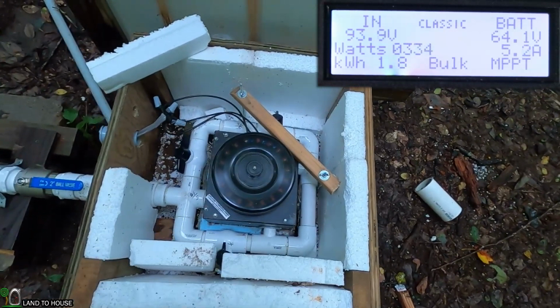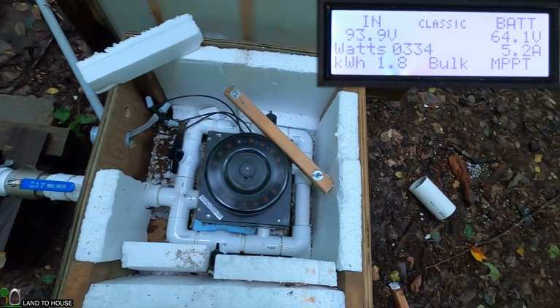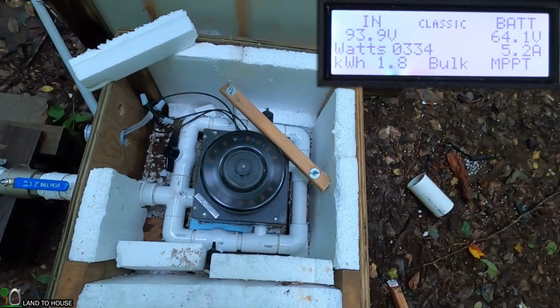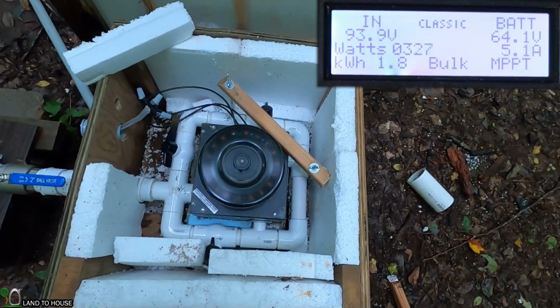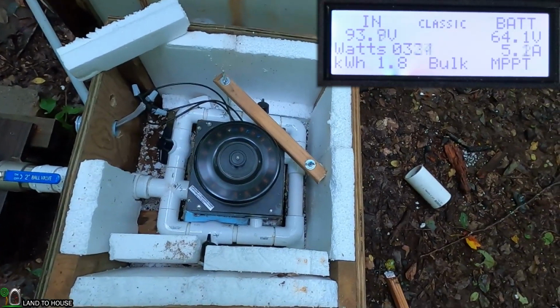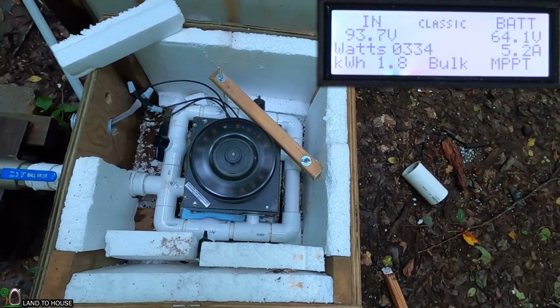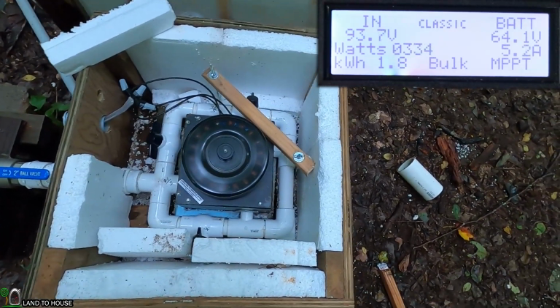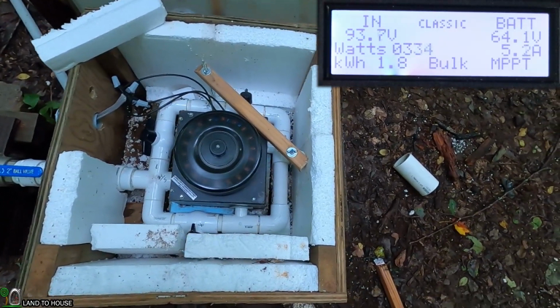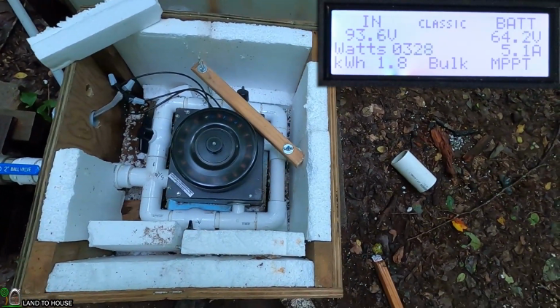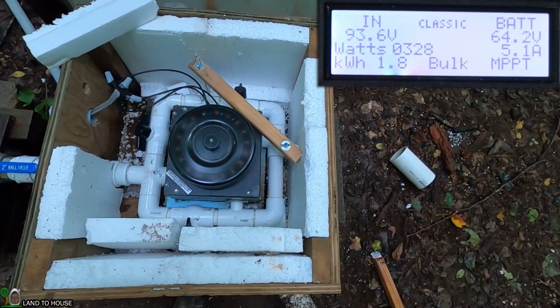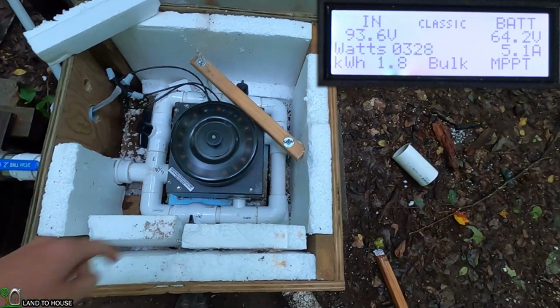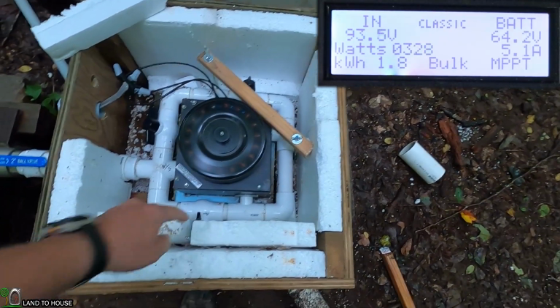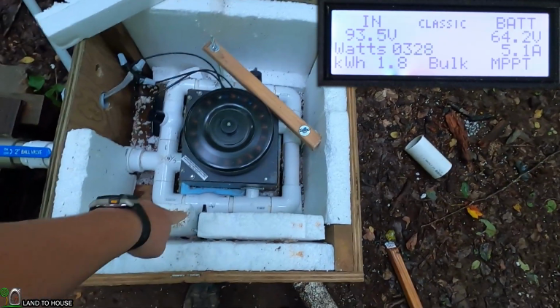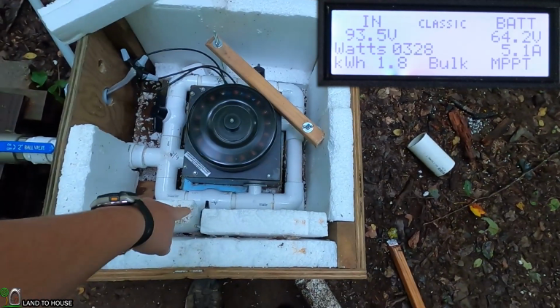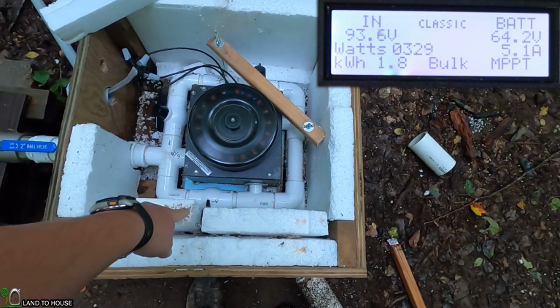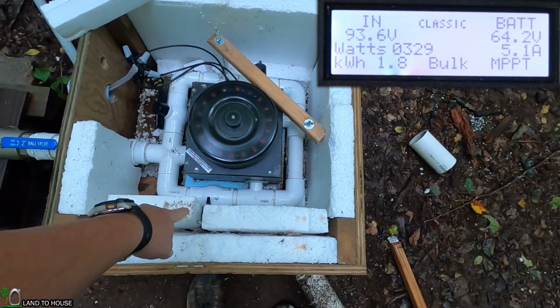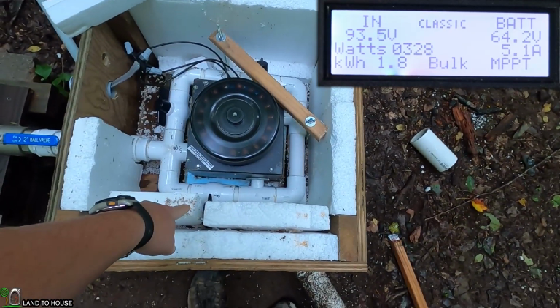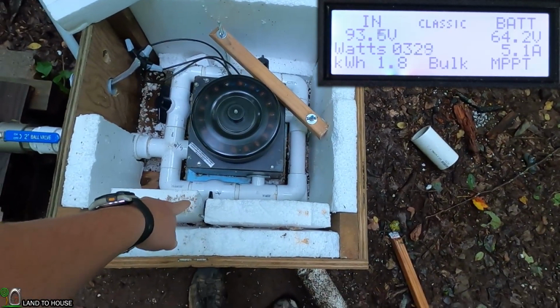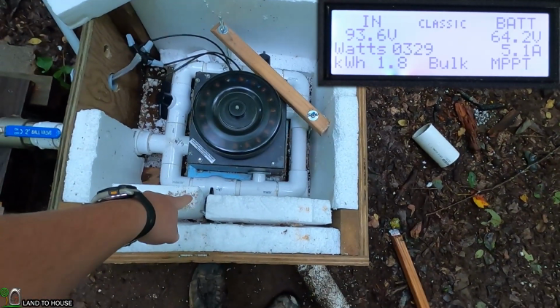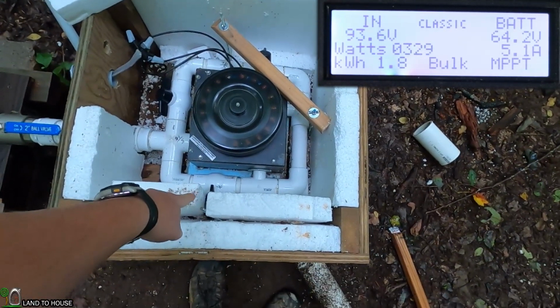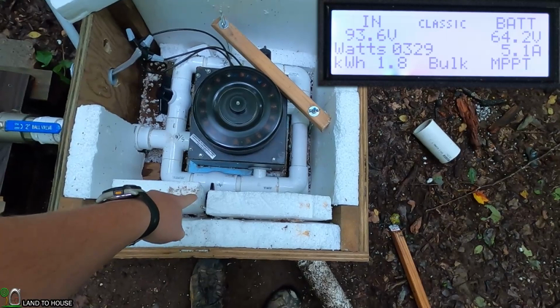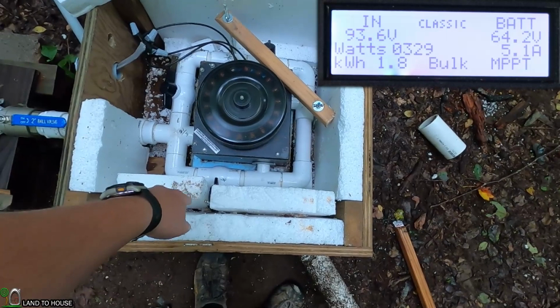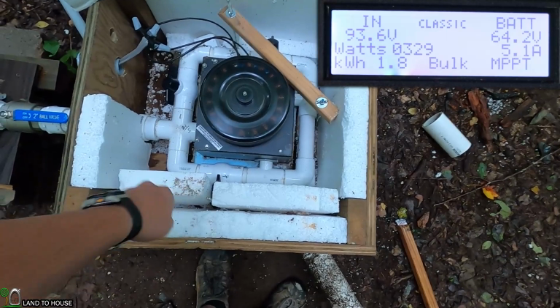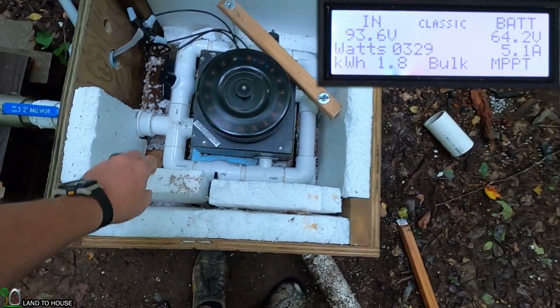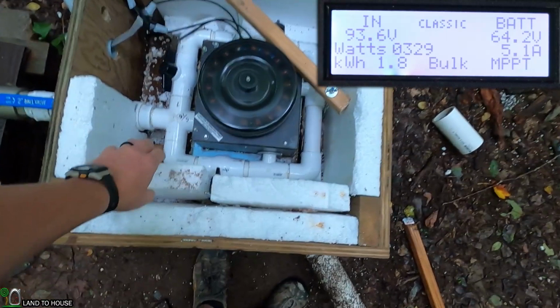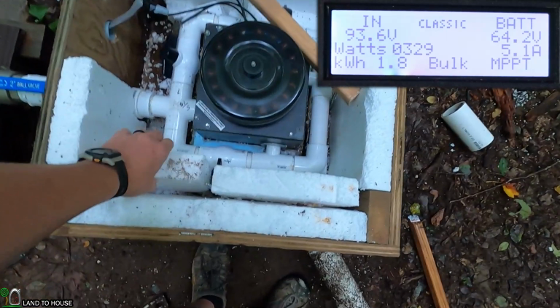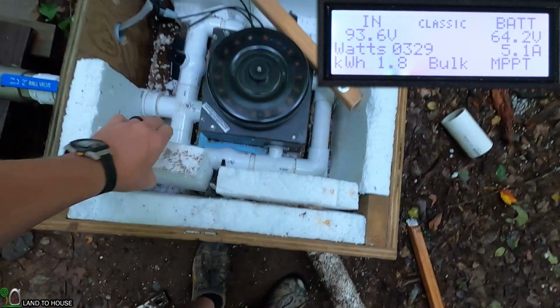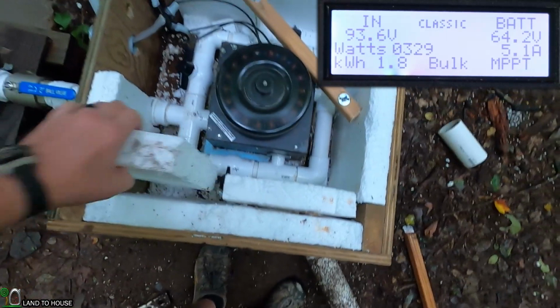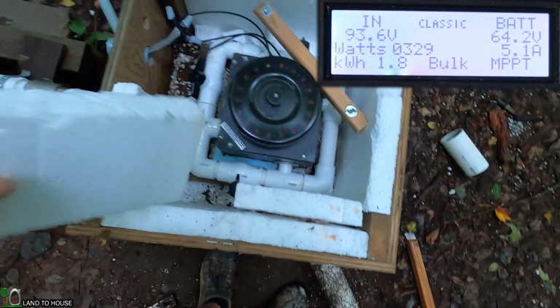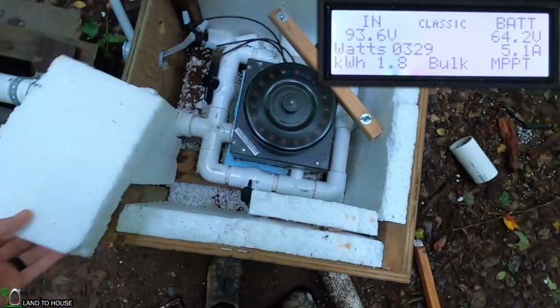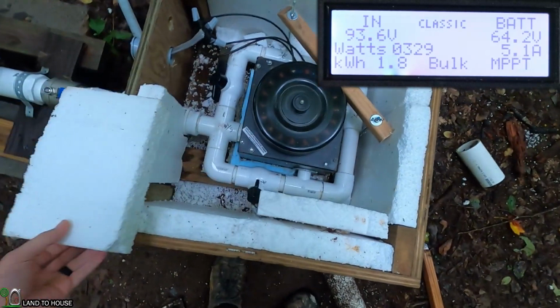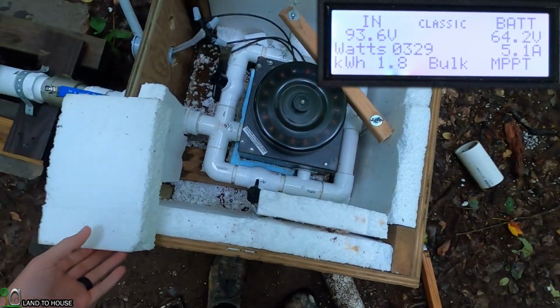I anticipate the power to now be jumping up to somewhere around 300 to 330. So if I open up this one right here, we will officially have all of the jets going.